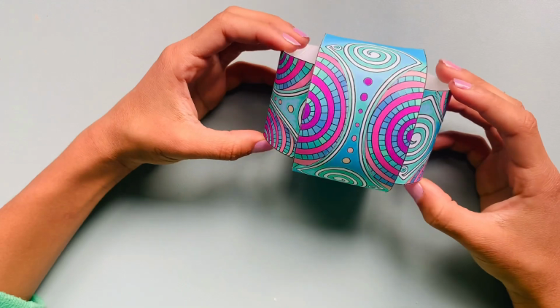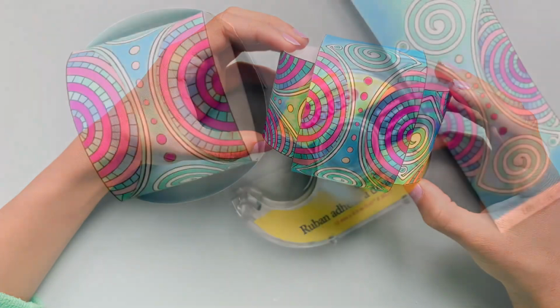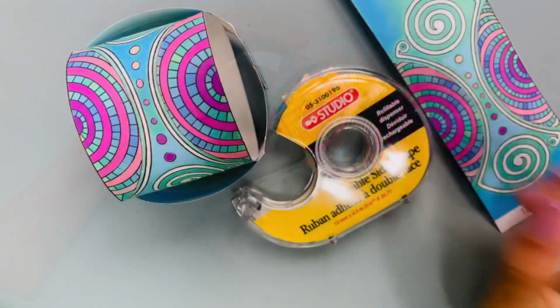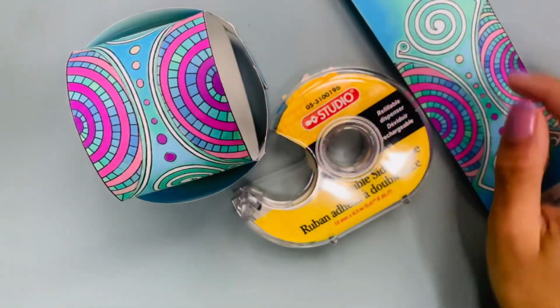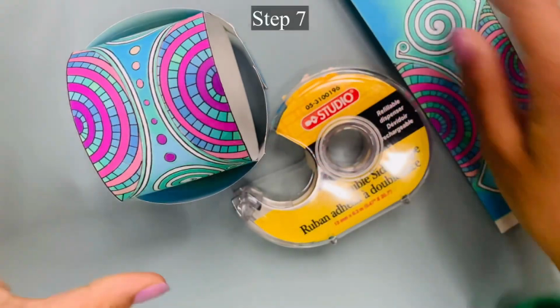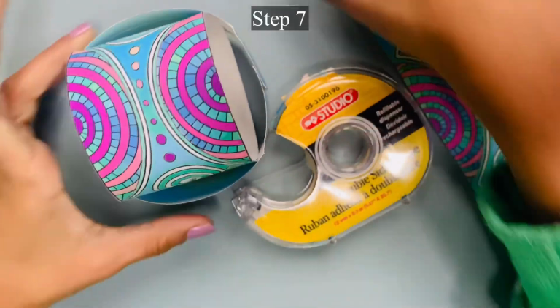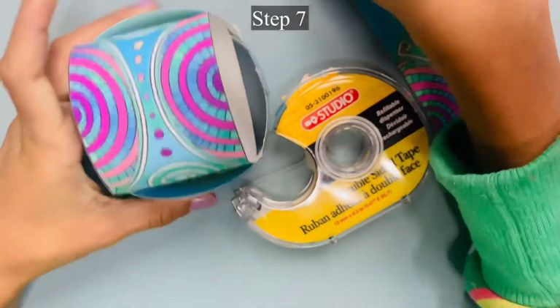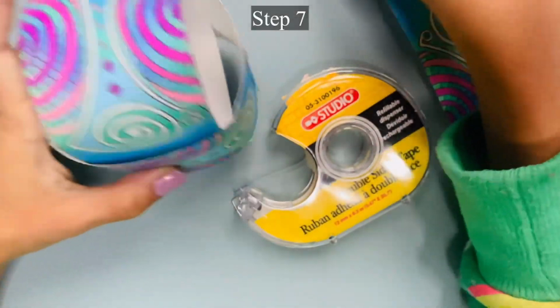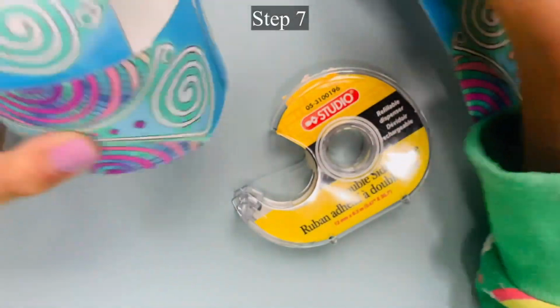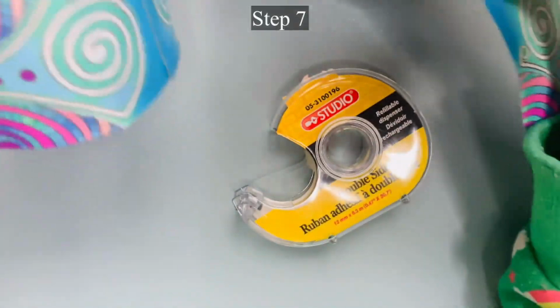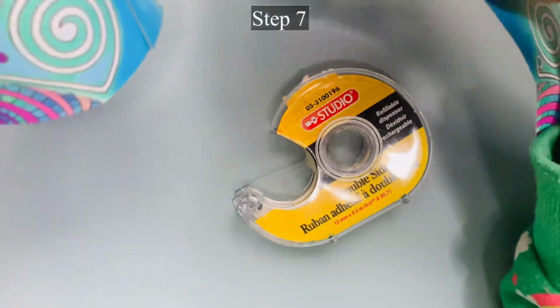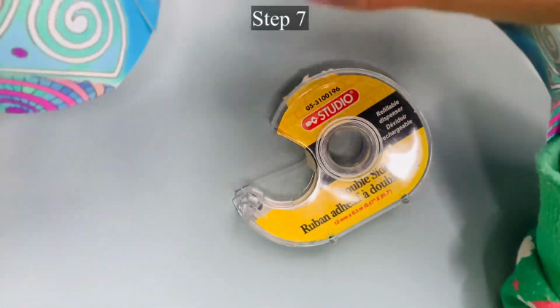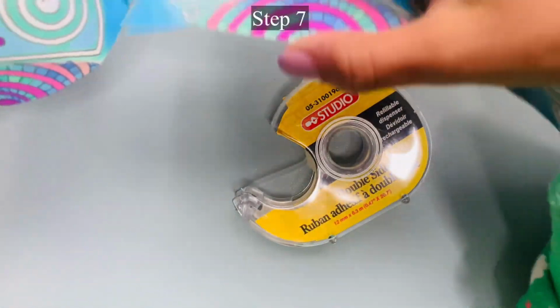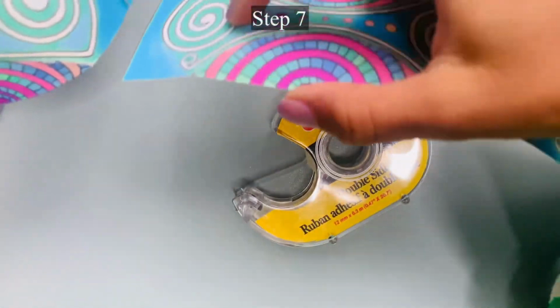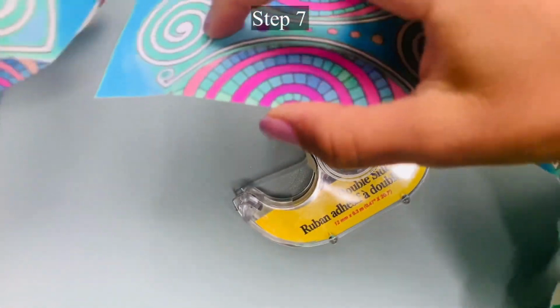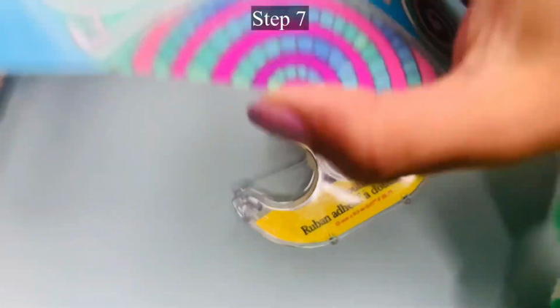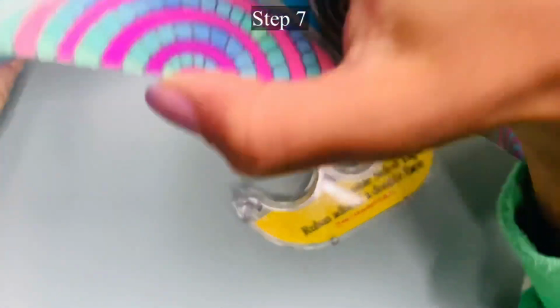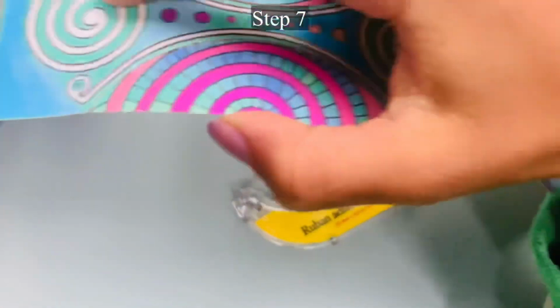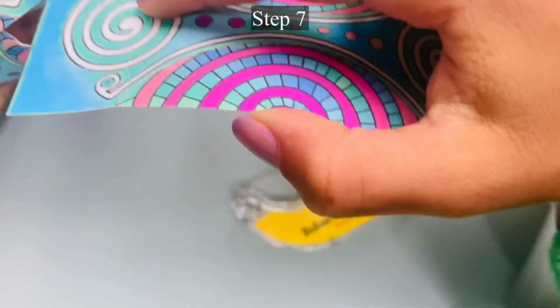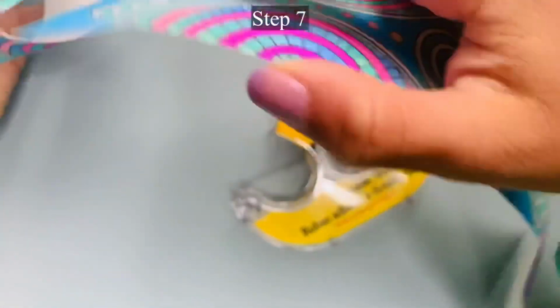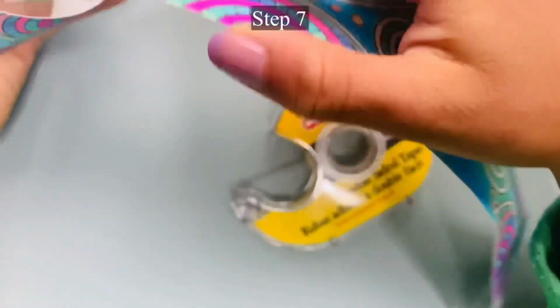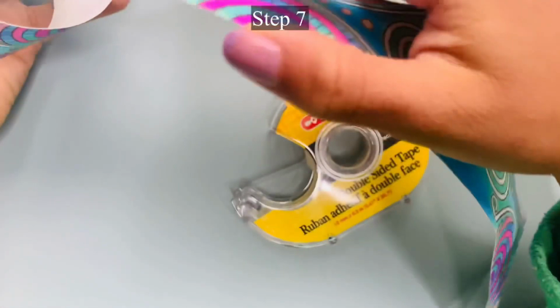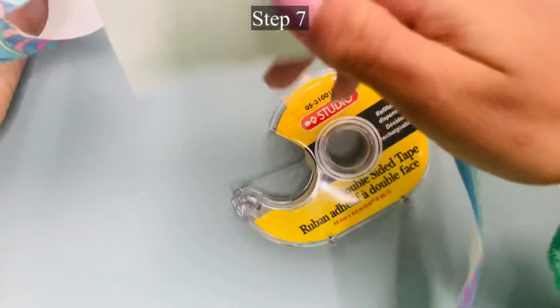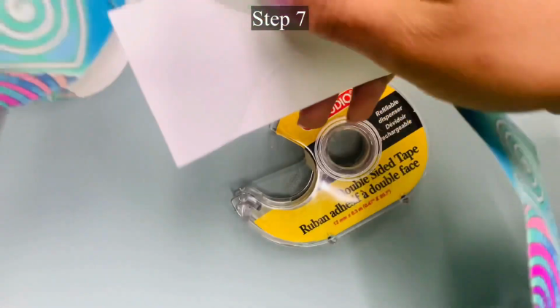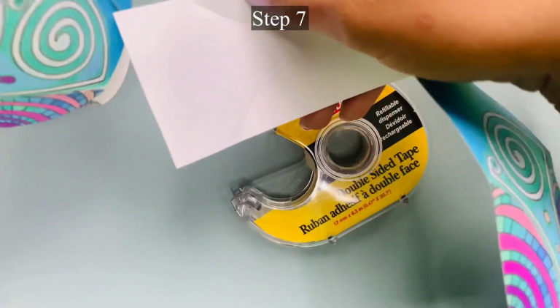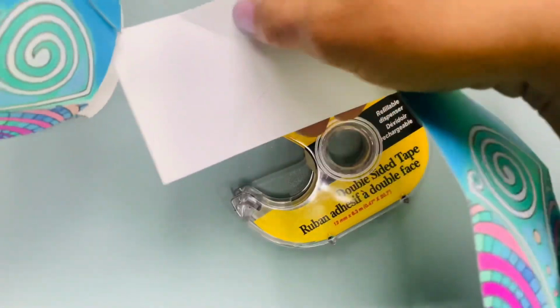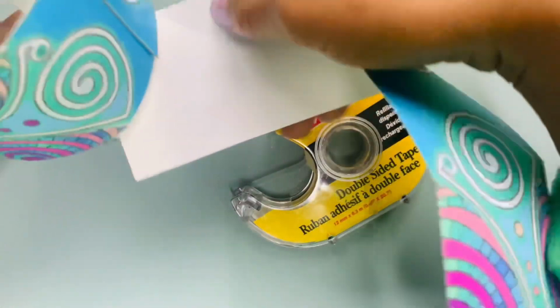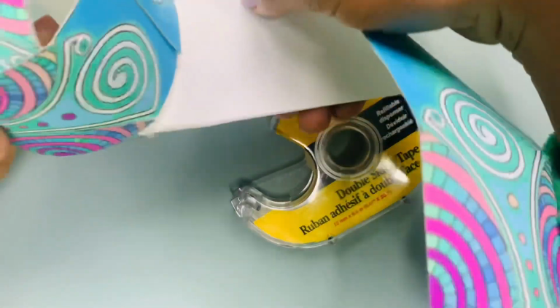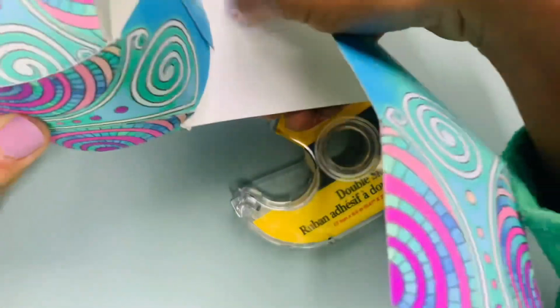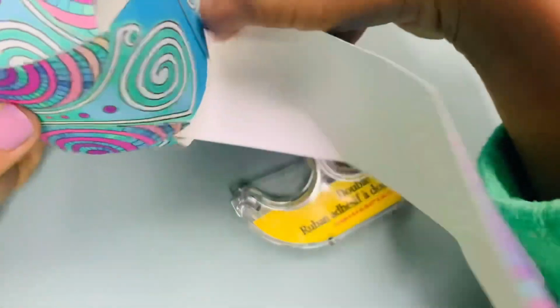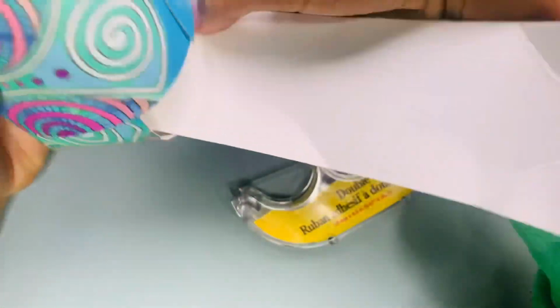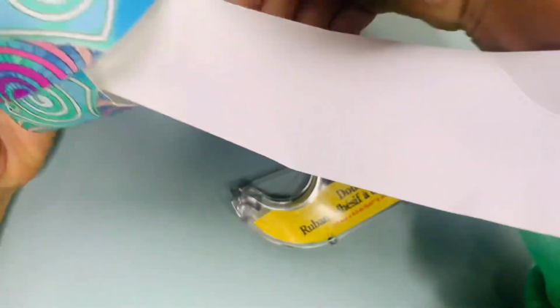Step 7: Insert the third strip through the other tubes from Step 6.